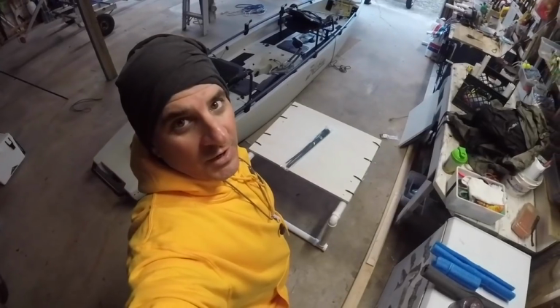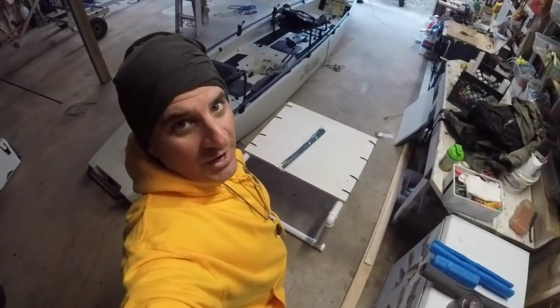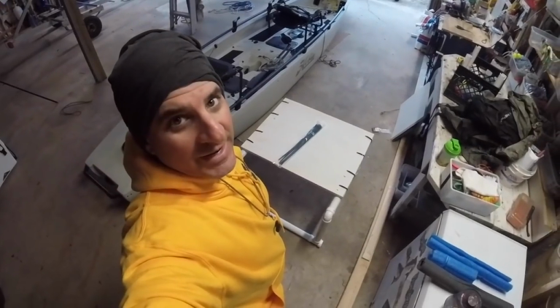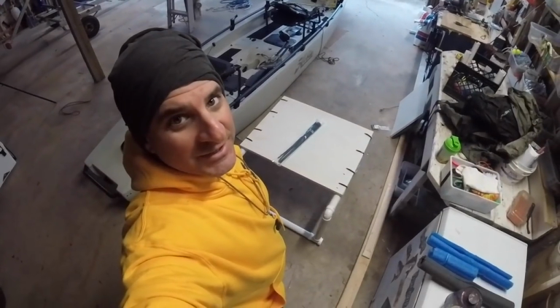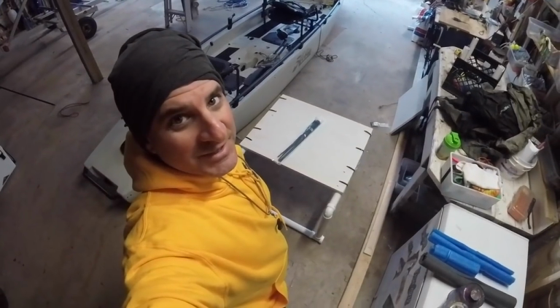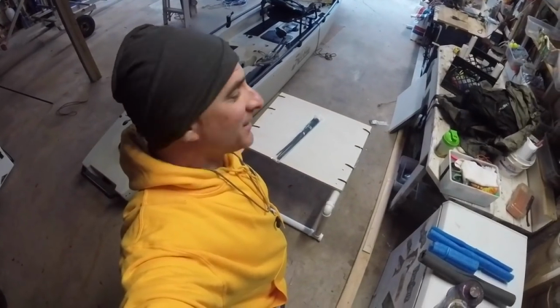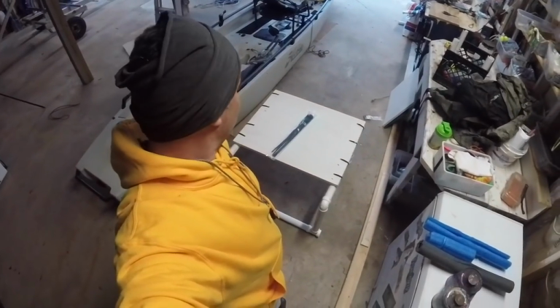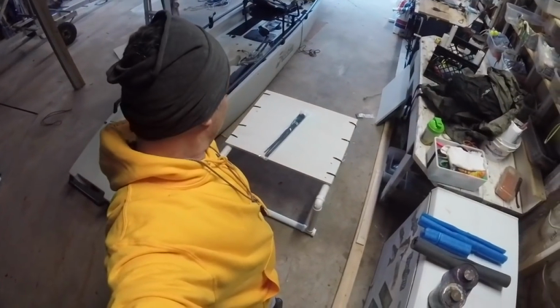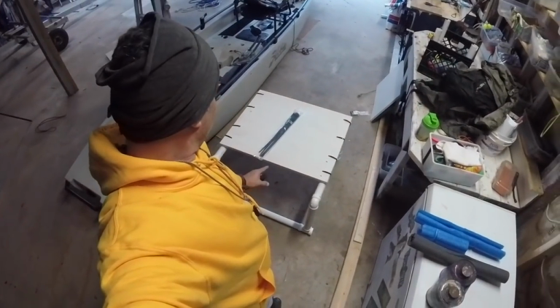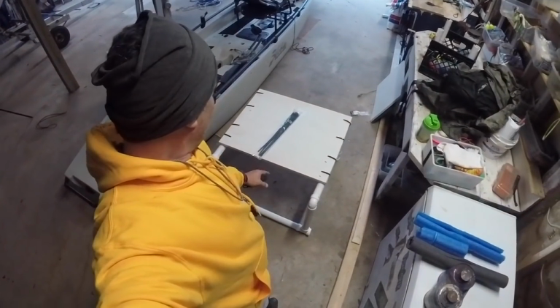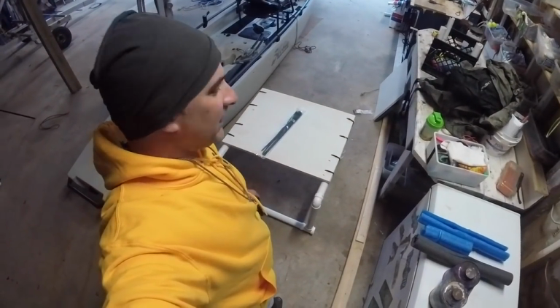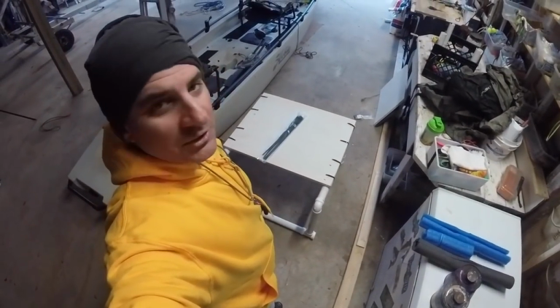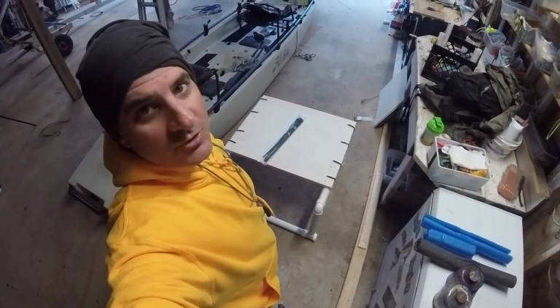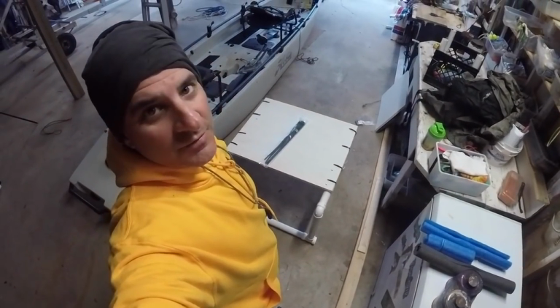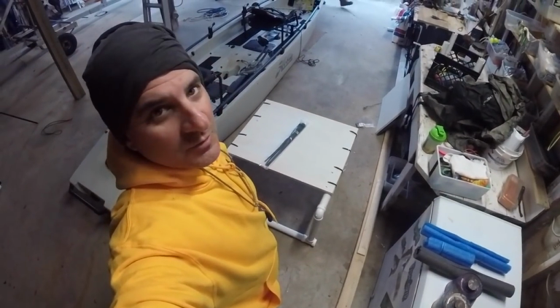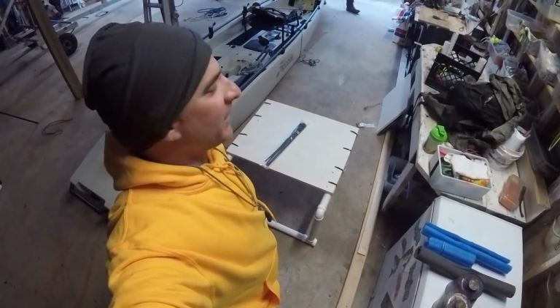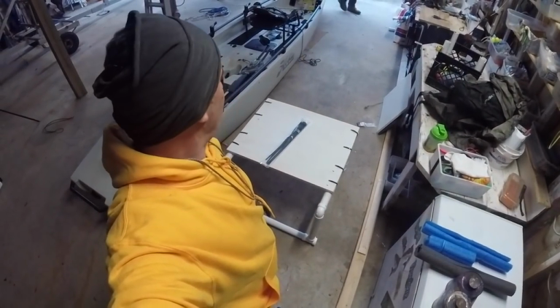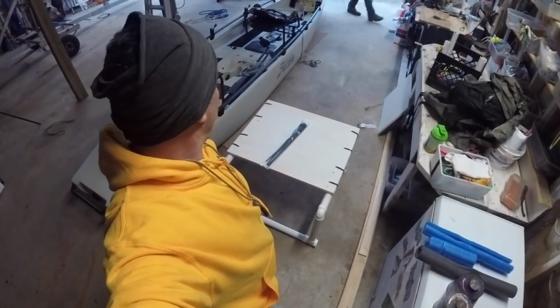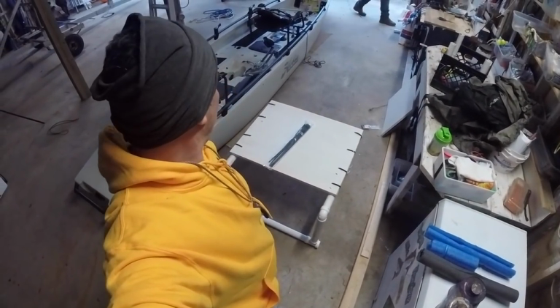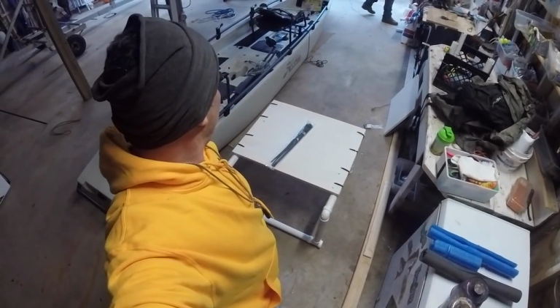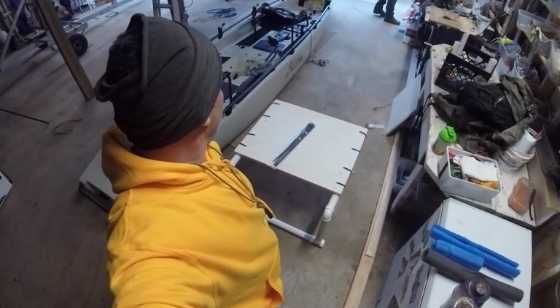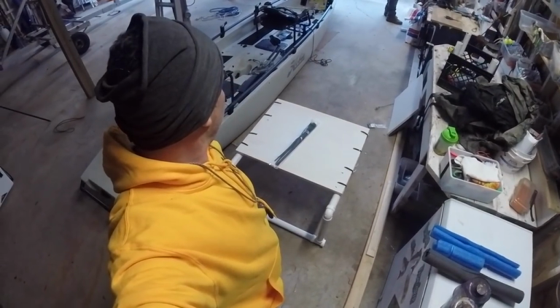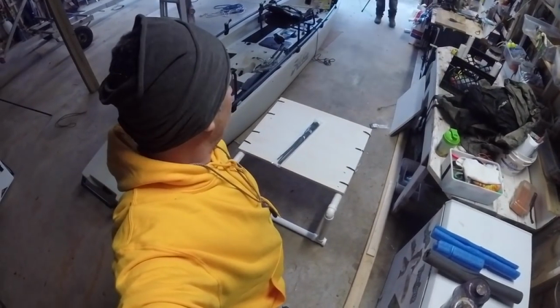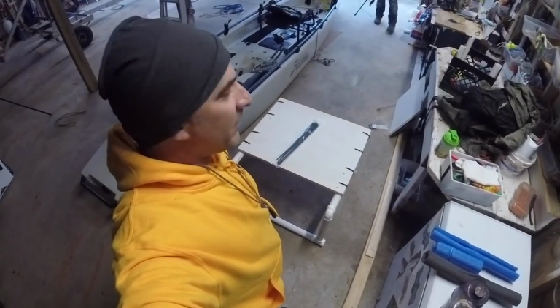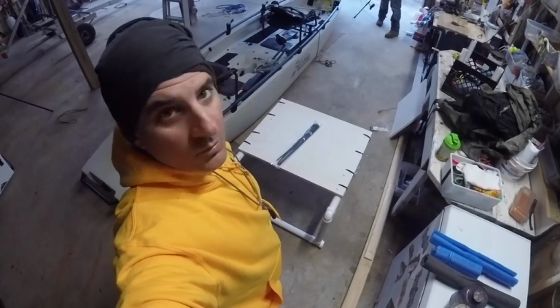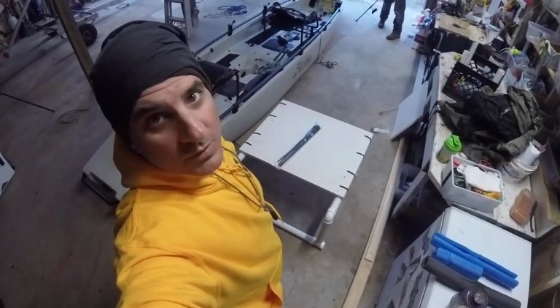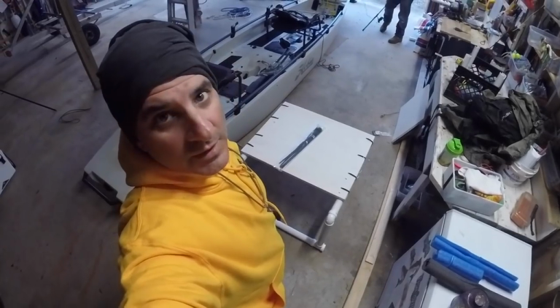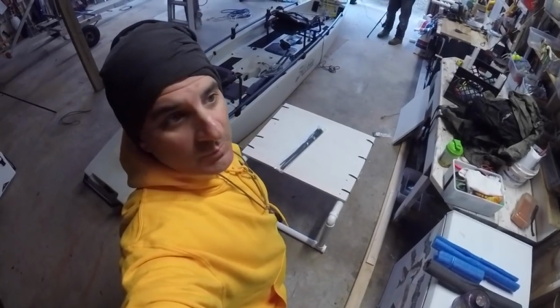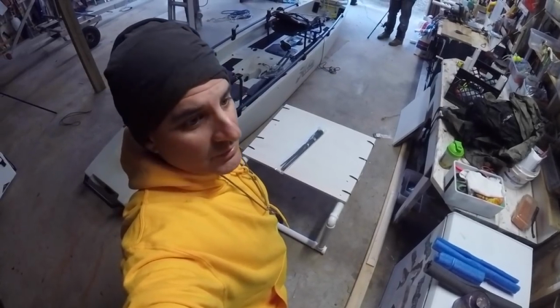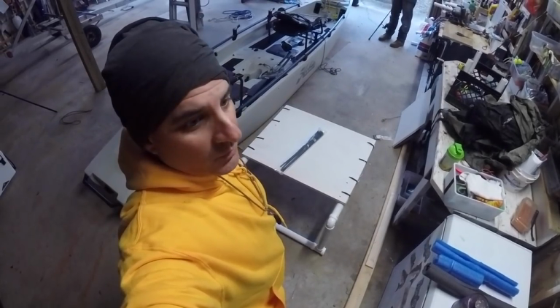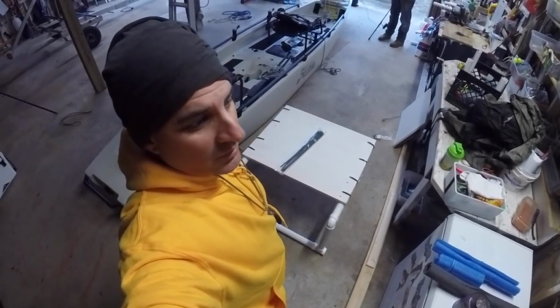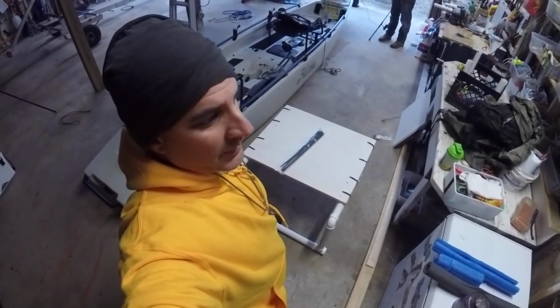Alright, here she is. We're going to let the glue dry for a little bit, then throw her up on the boat and put her in the water.